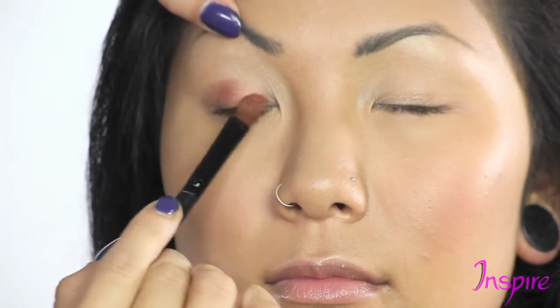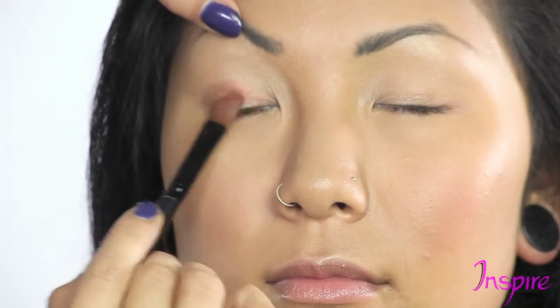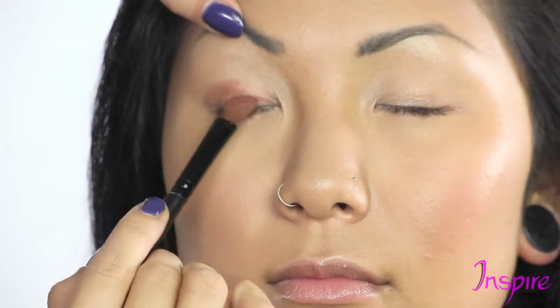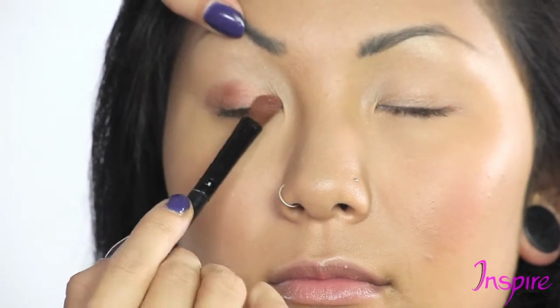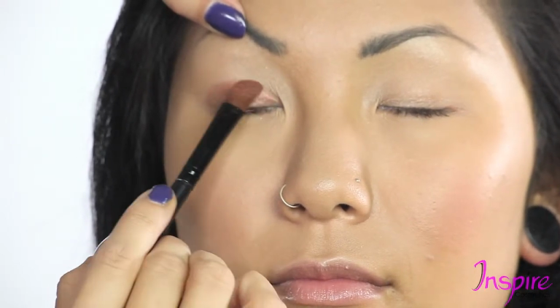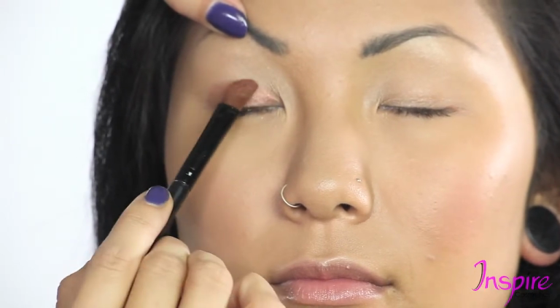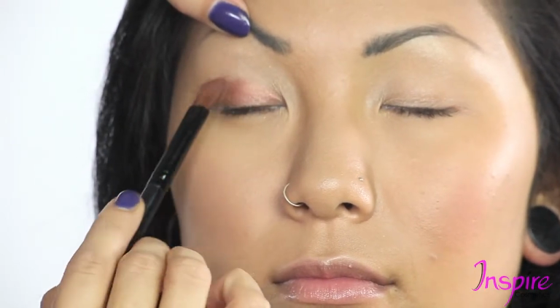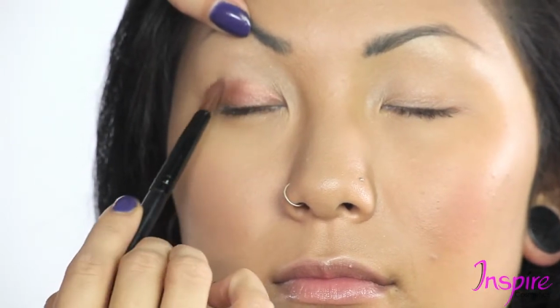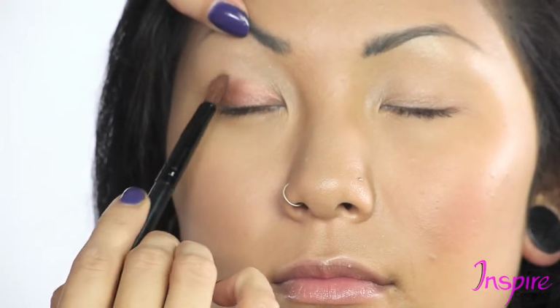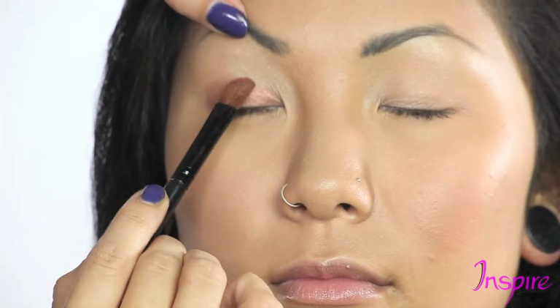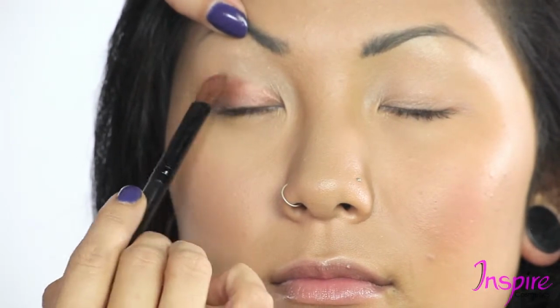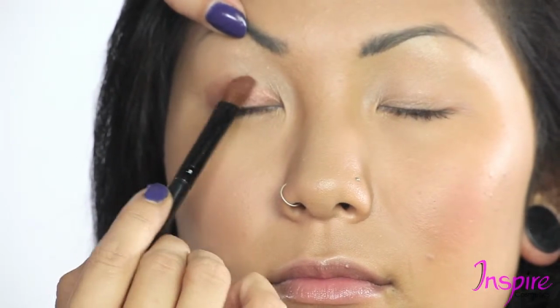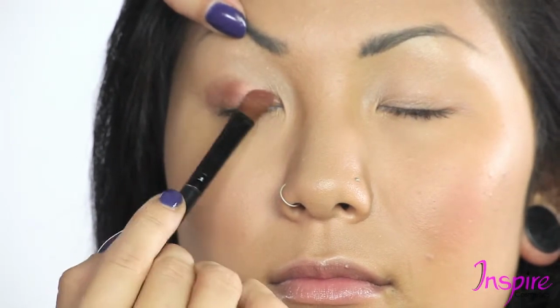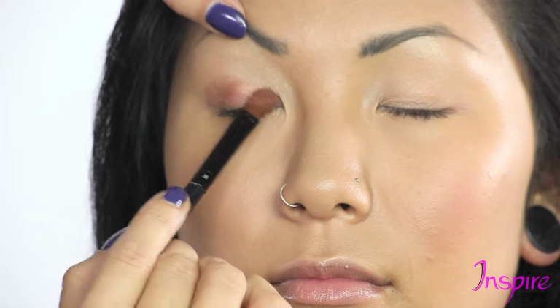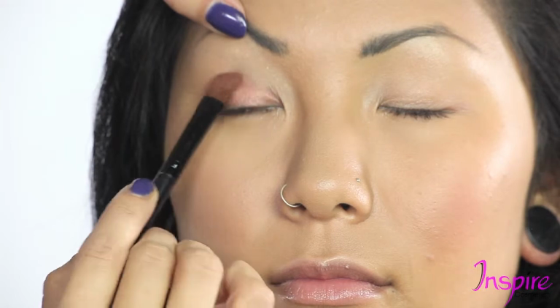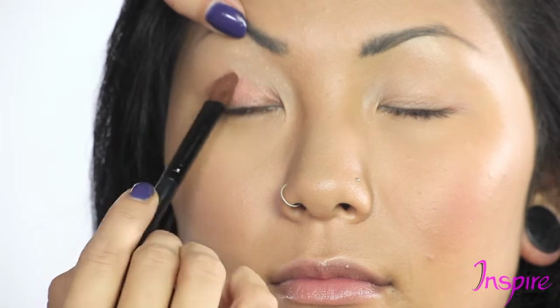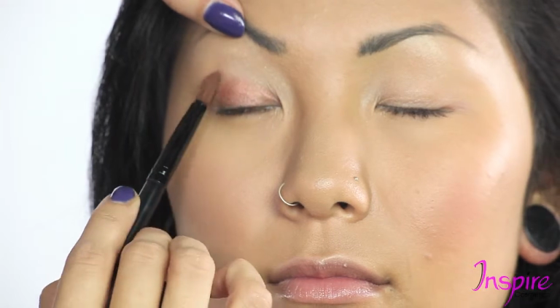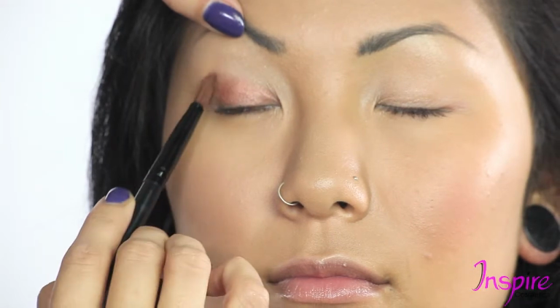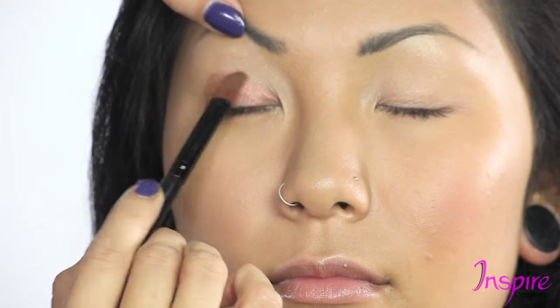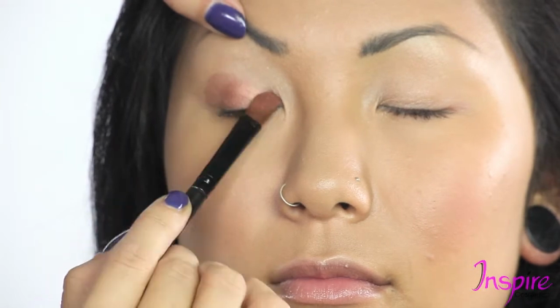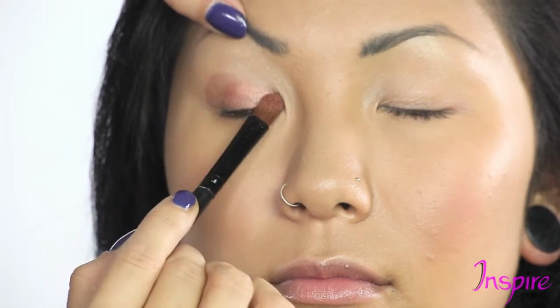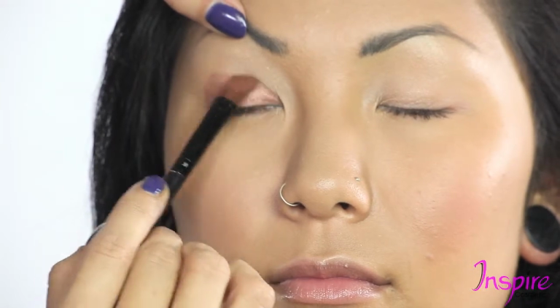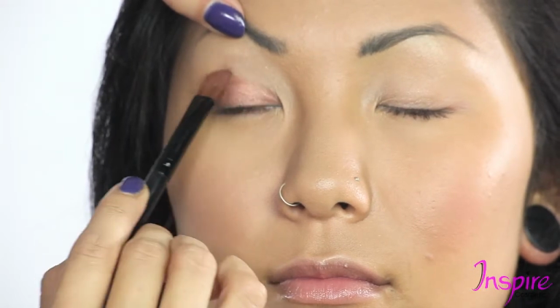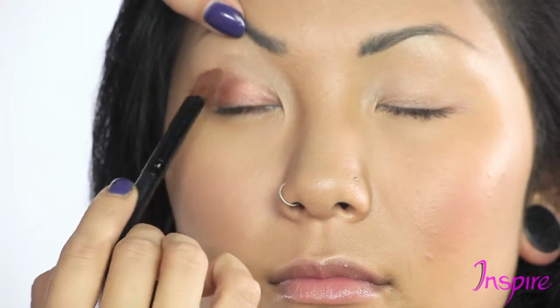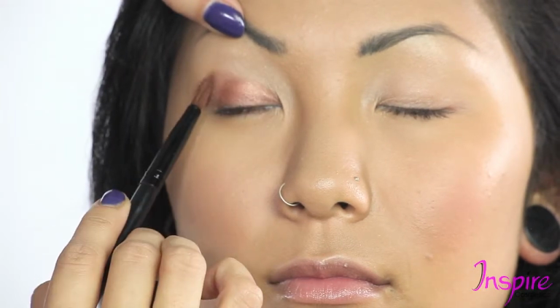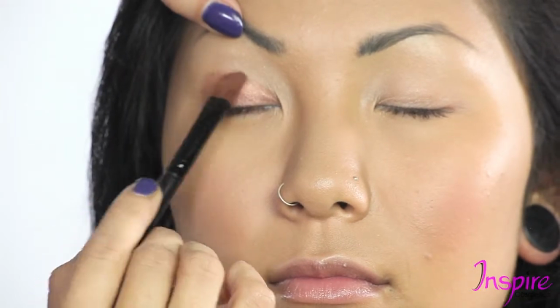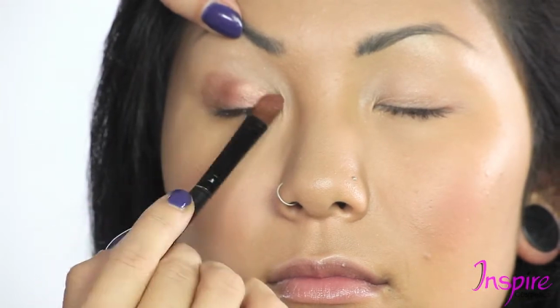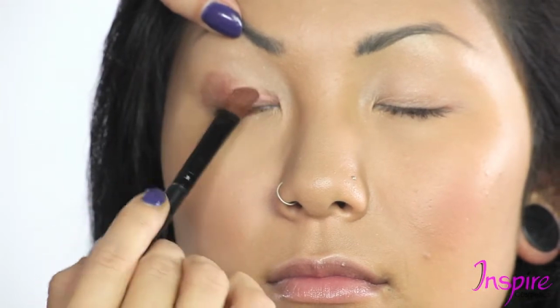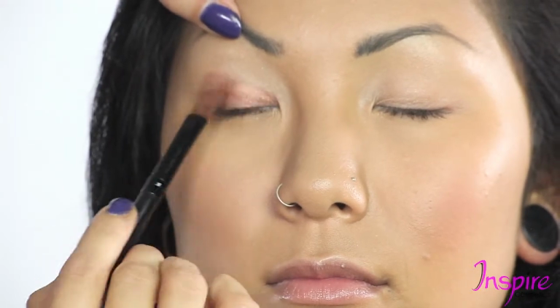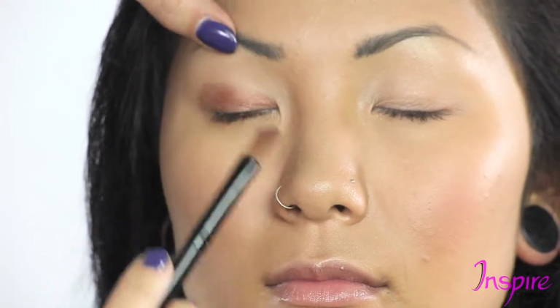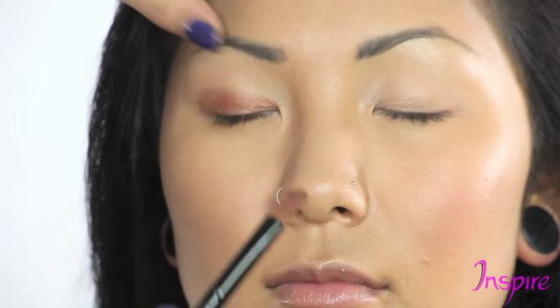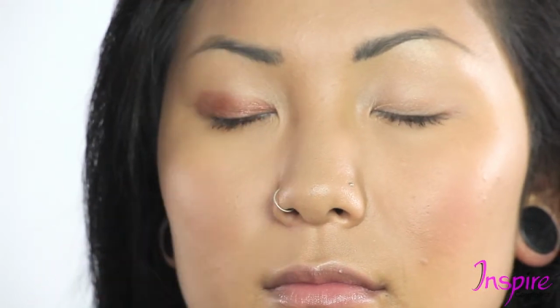Now she has the almond shaped eyes, which most people think are harder to do, but they're actually not. Open — beautiful.